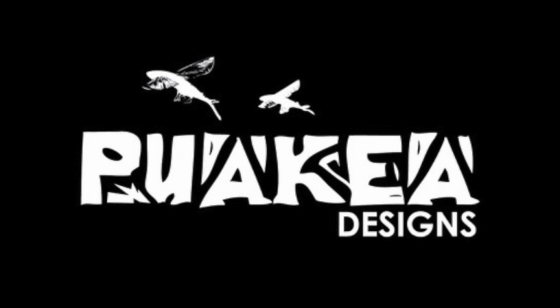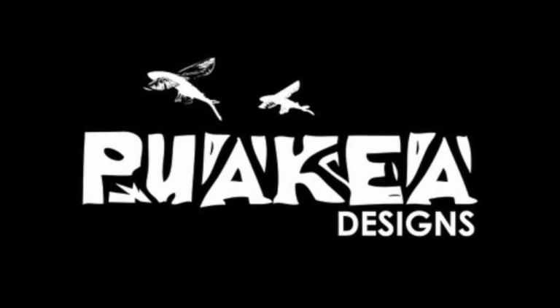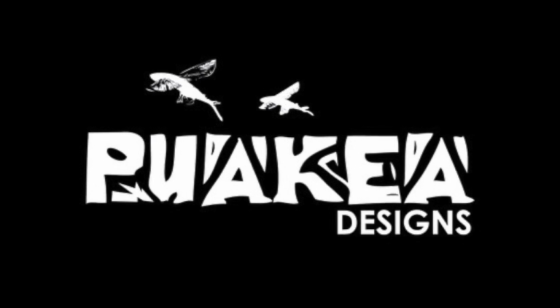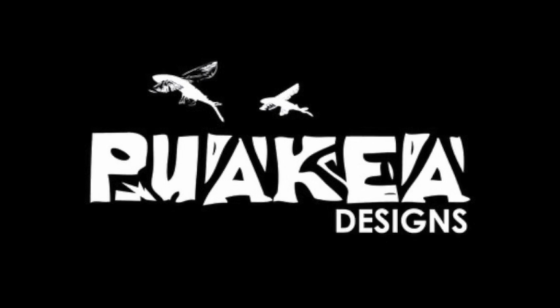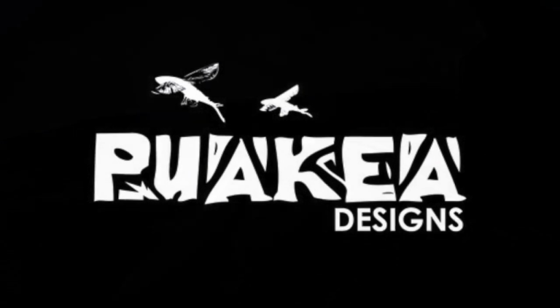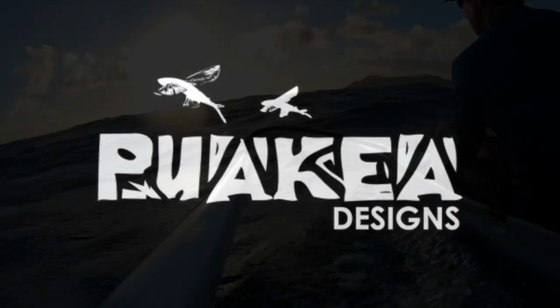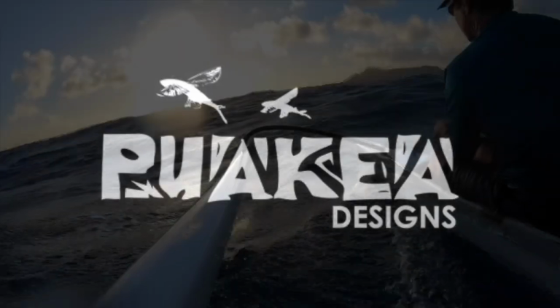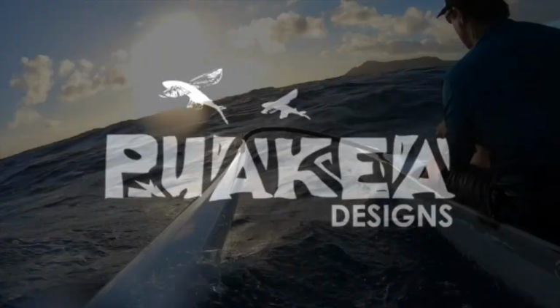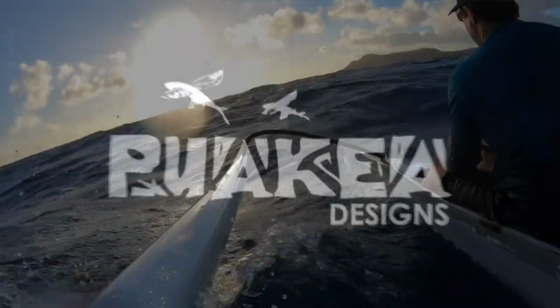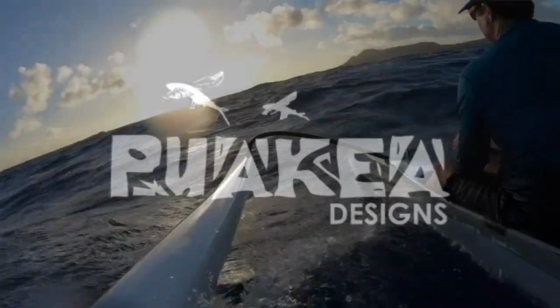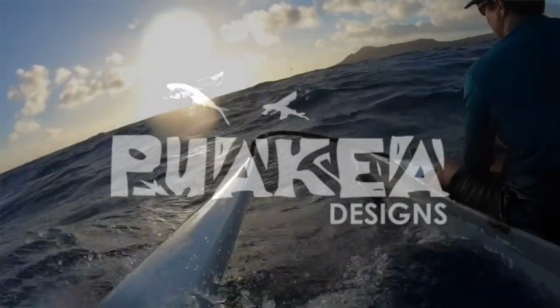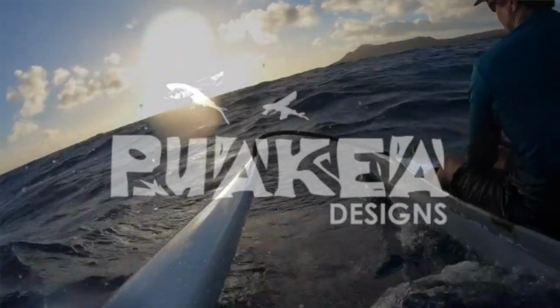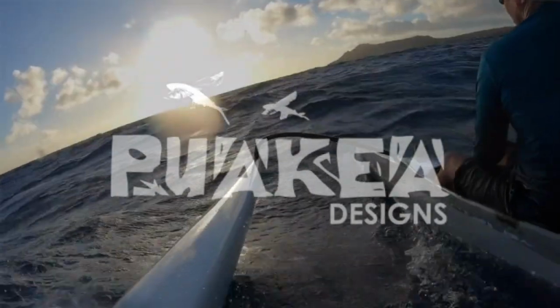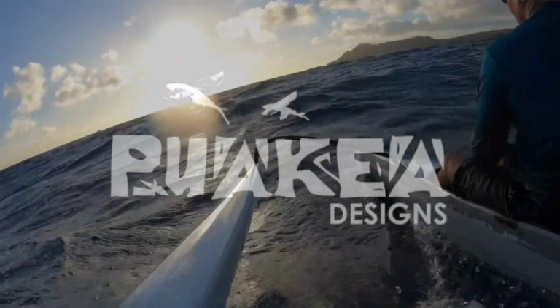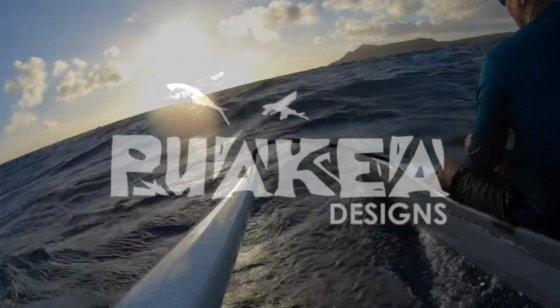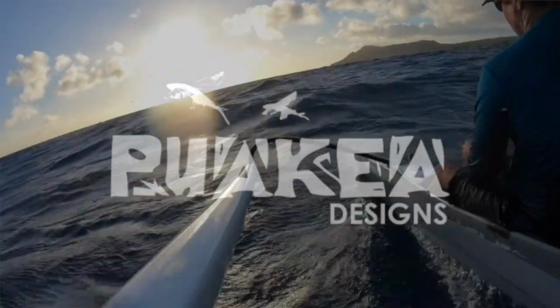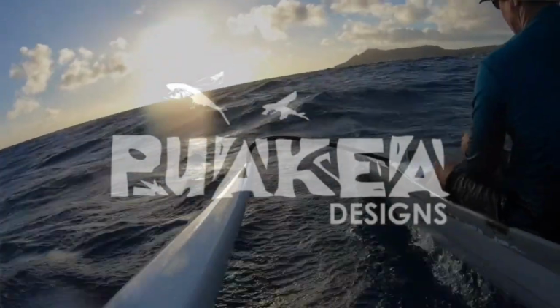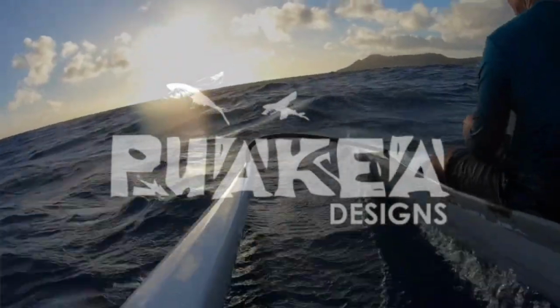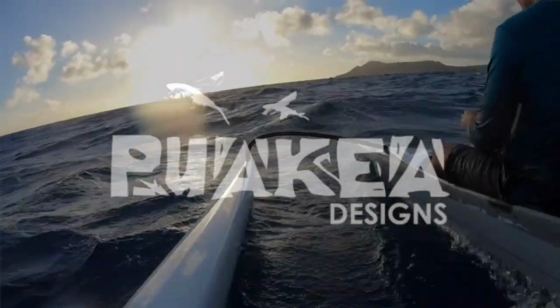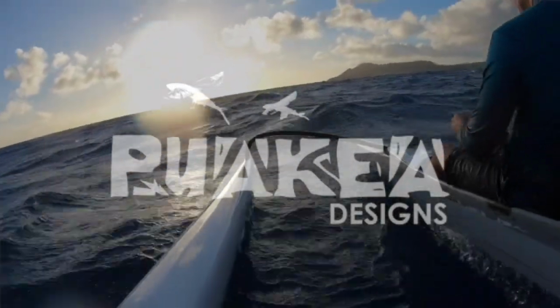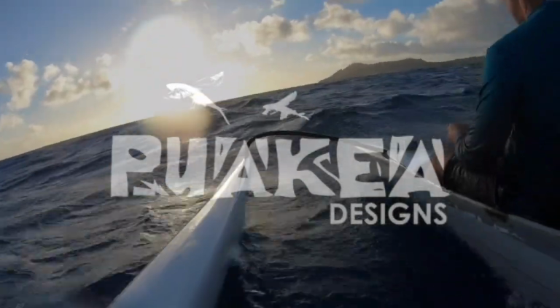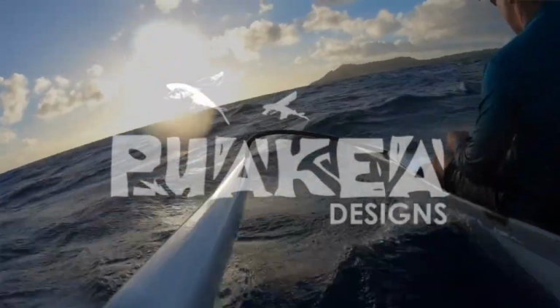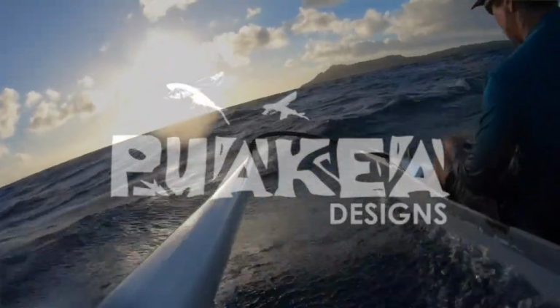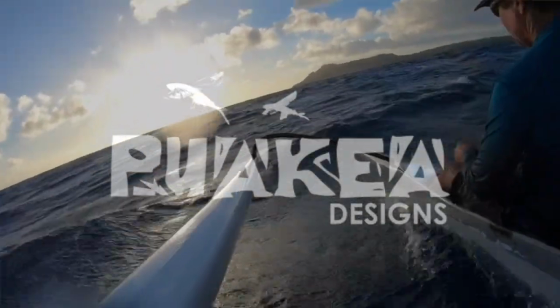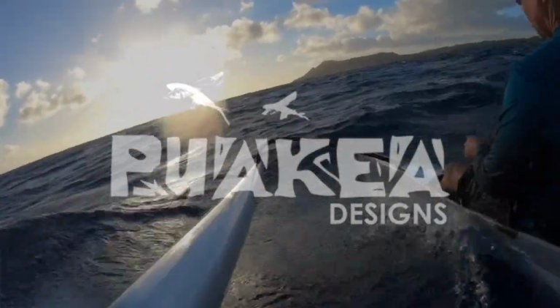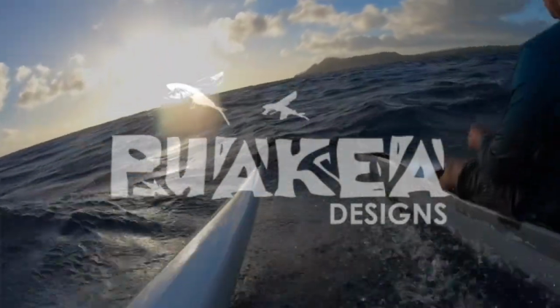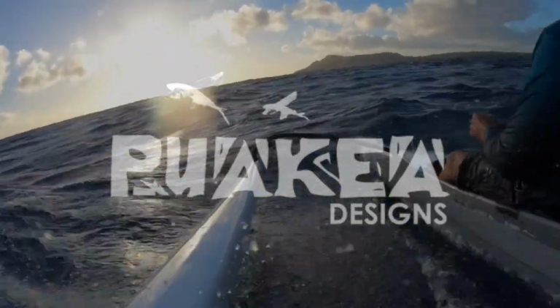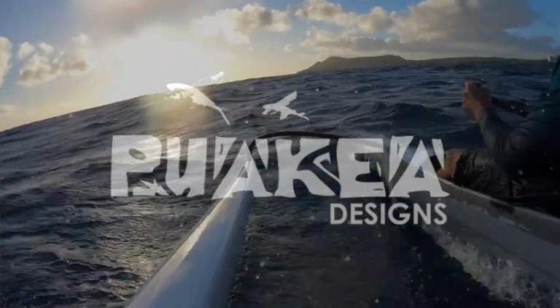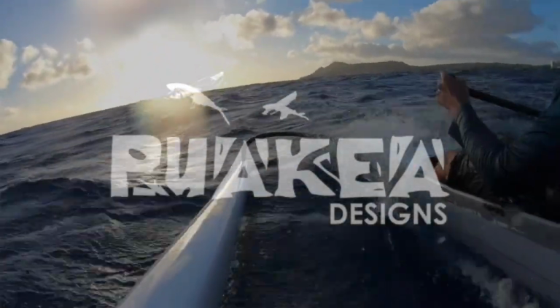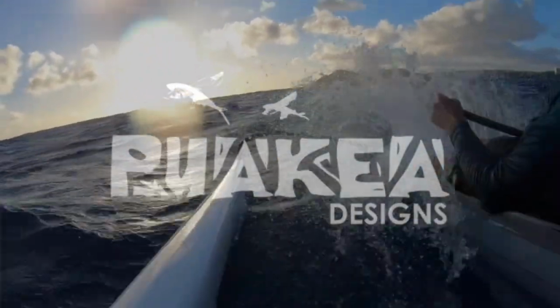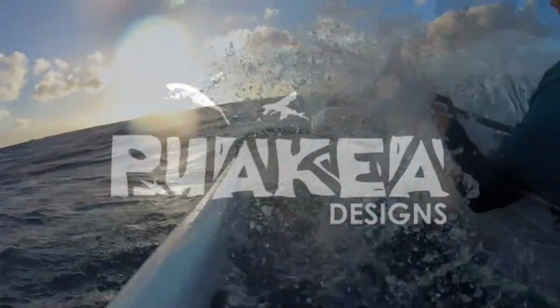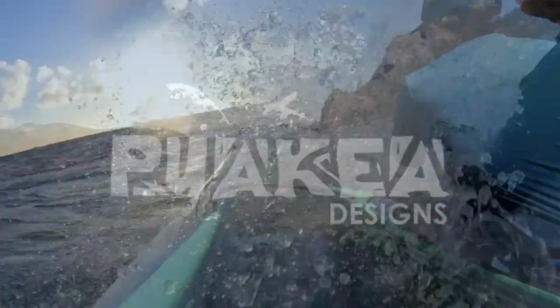My dad's a cork canoe builder and my grandpa's a cork canoe builder. But I like to go fast.